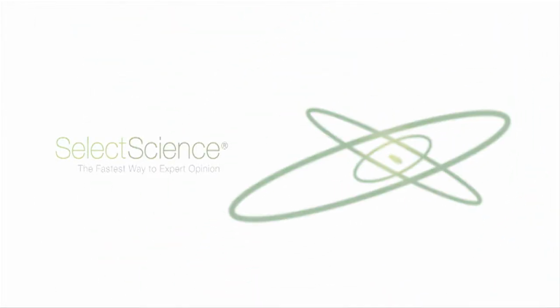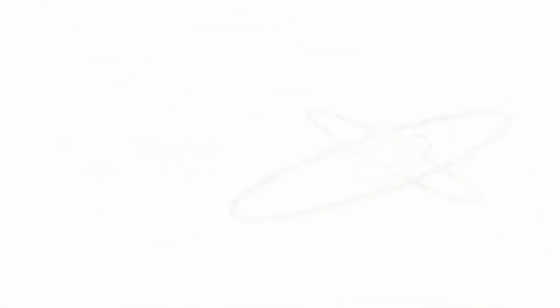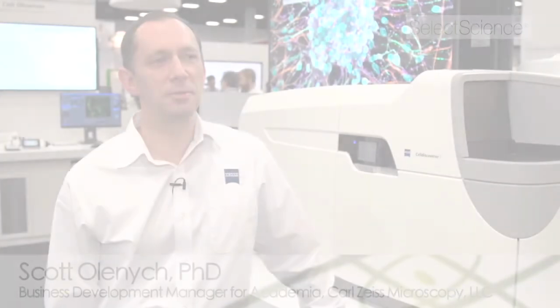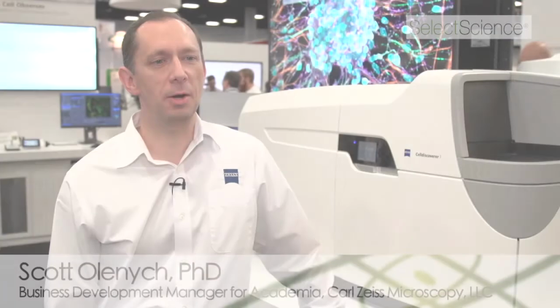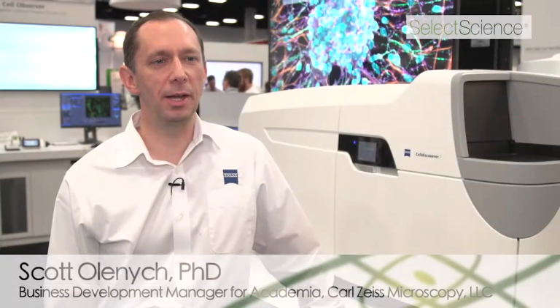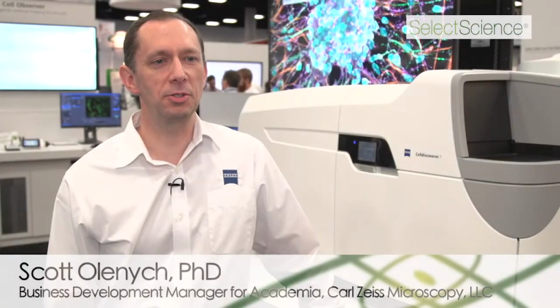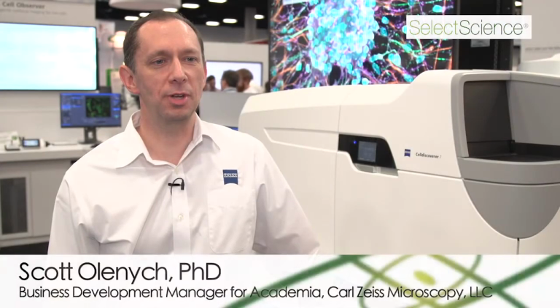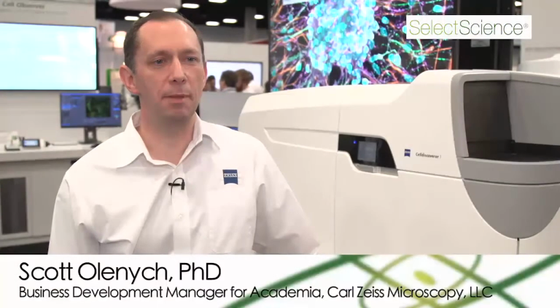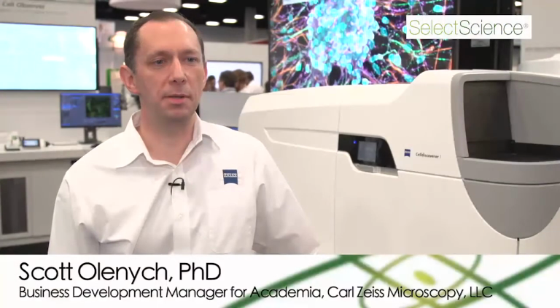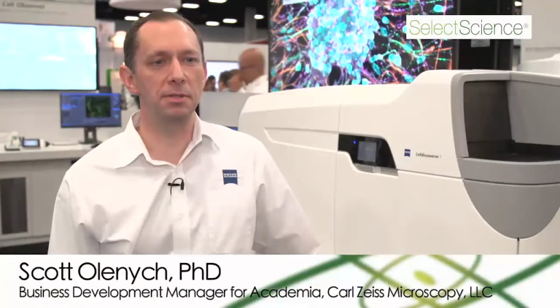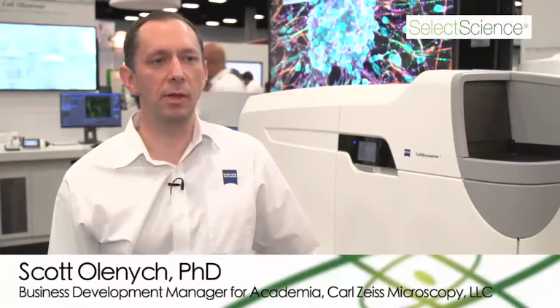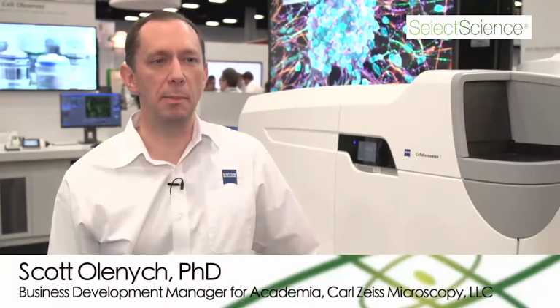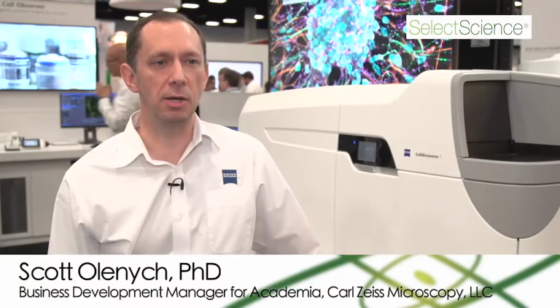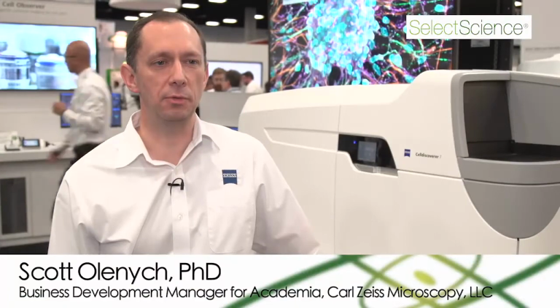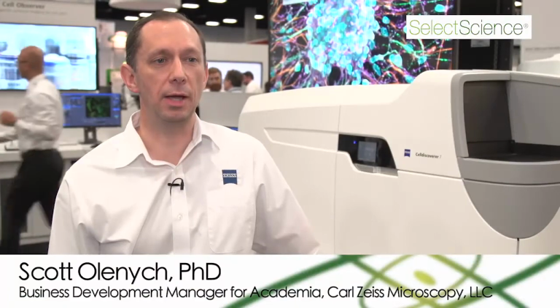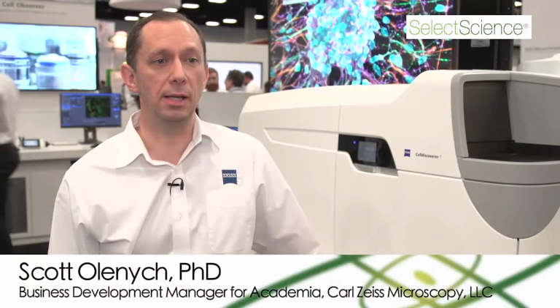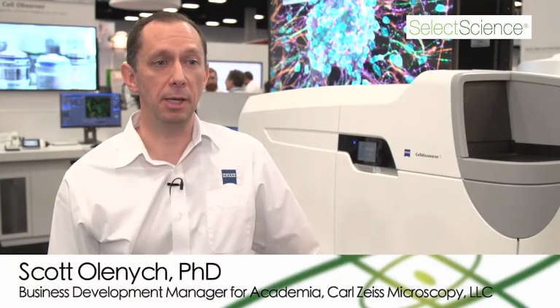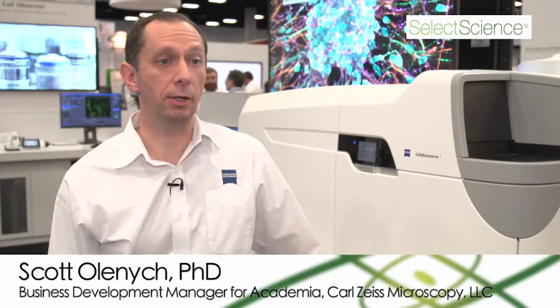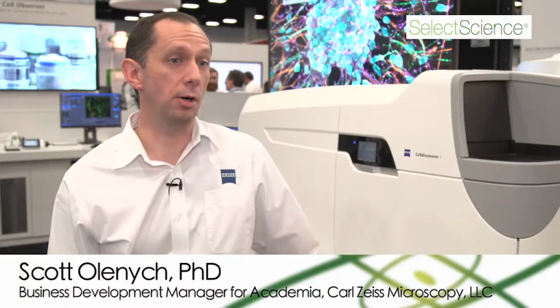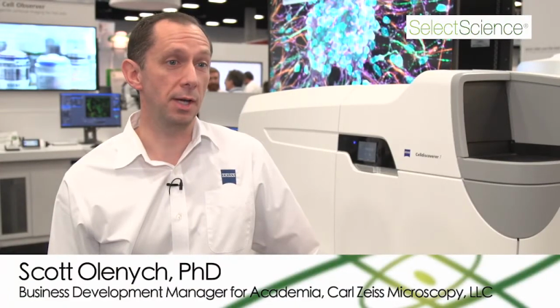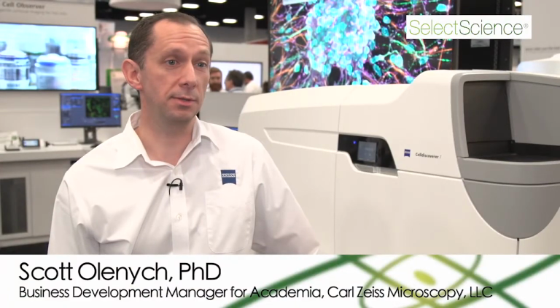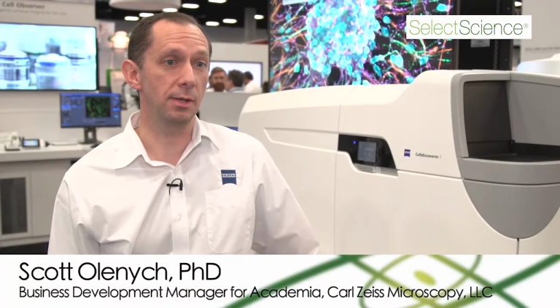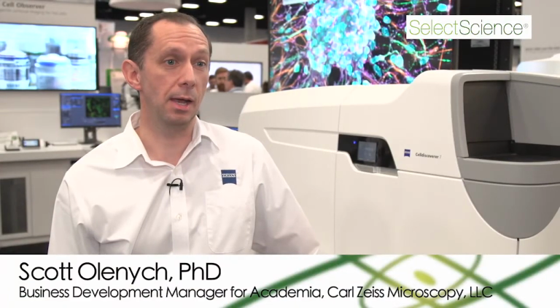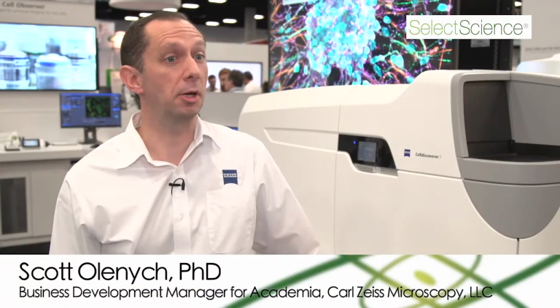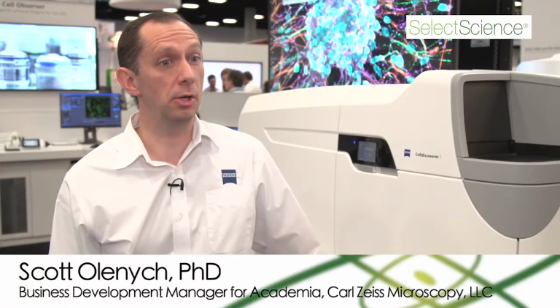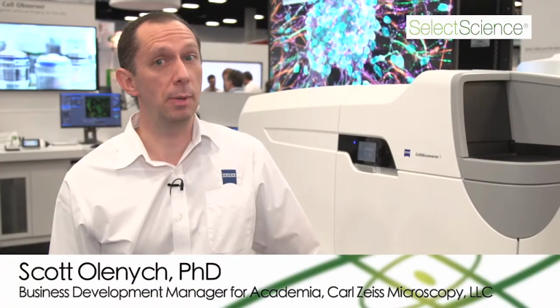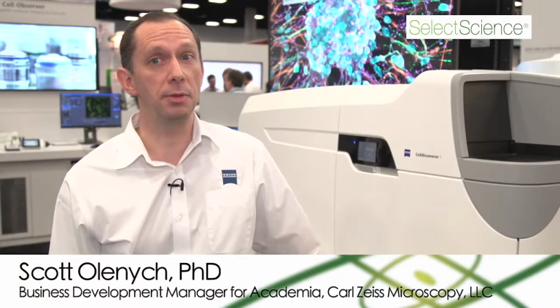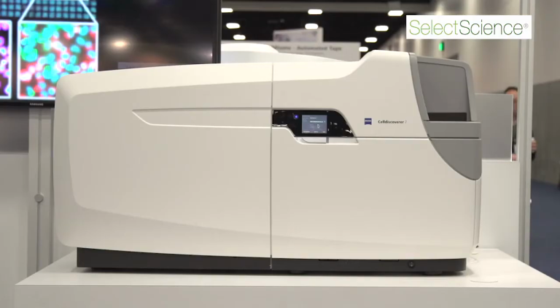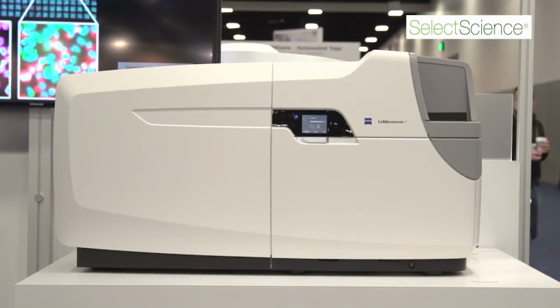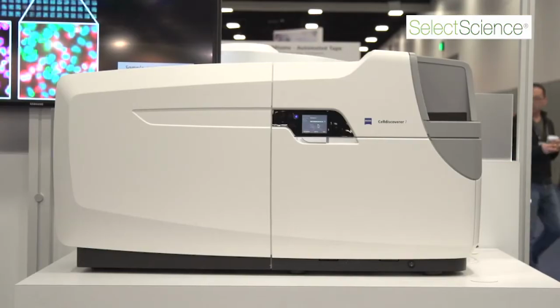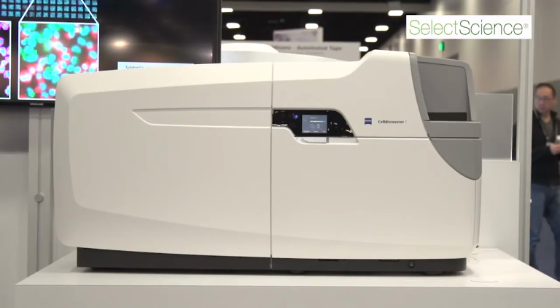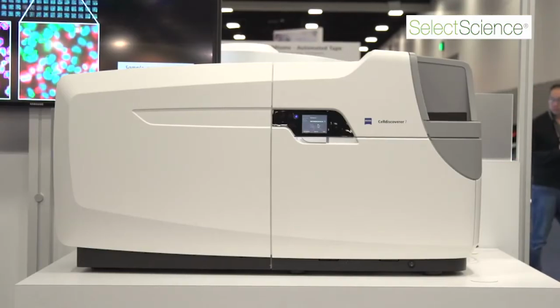I'm Scott Olenich, the Business Development Manager for Academia at Carl Zeiss. I'm going to tell you about the Cell Discoverer 7.